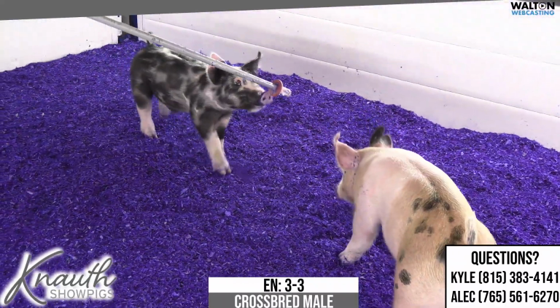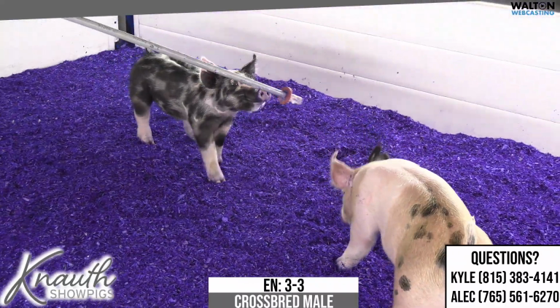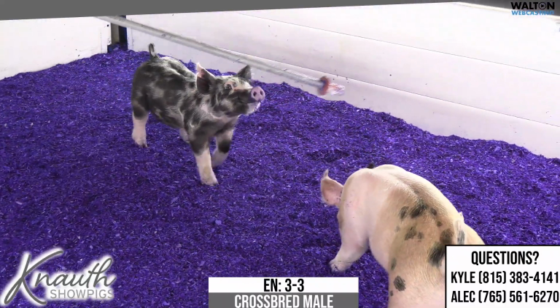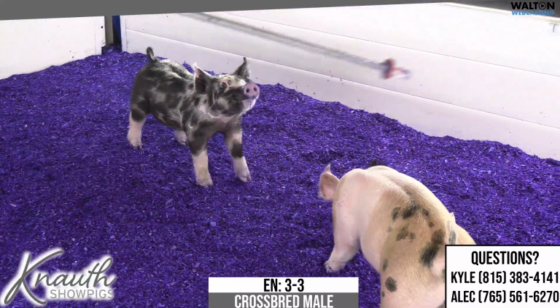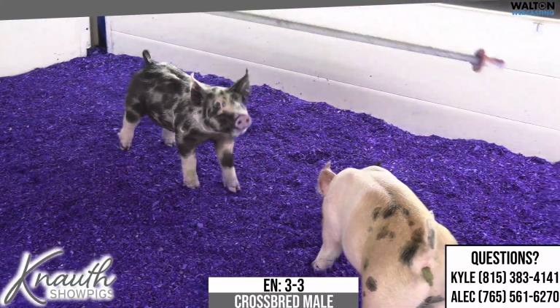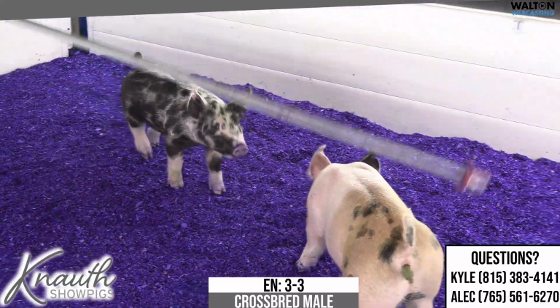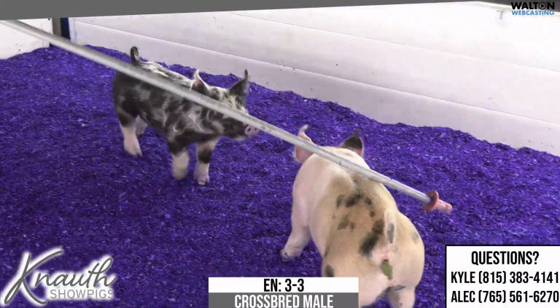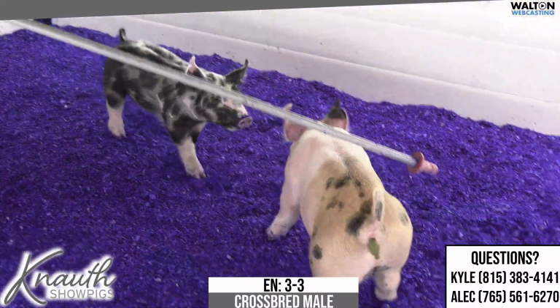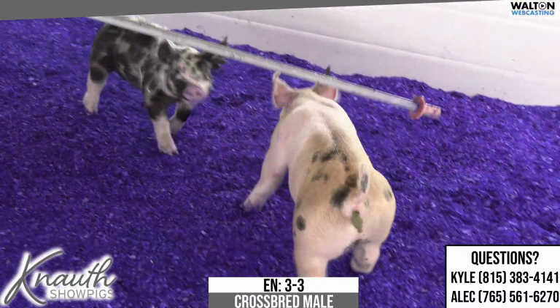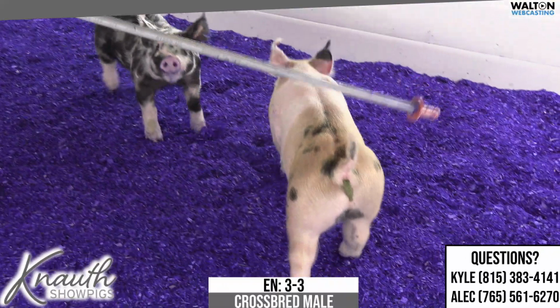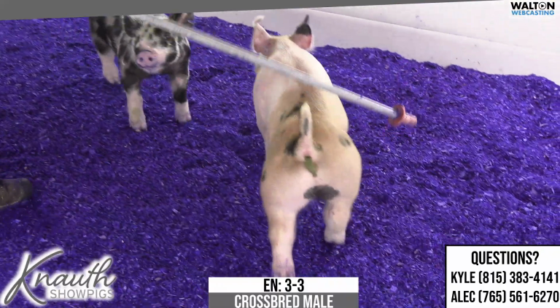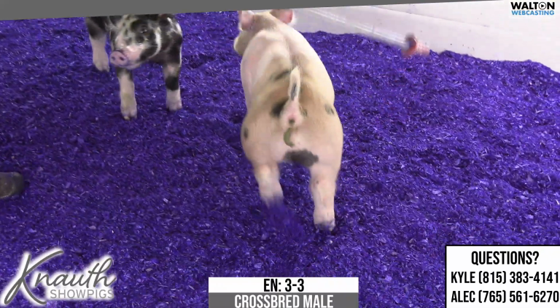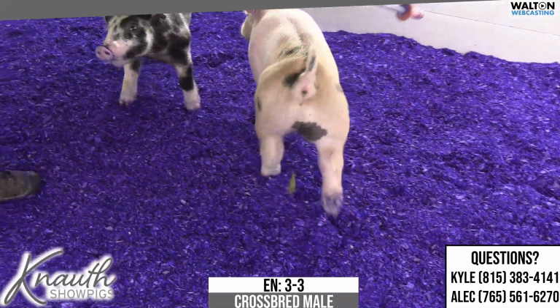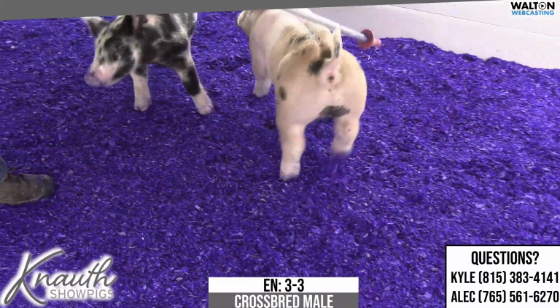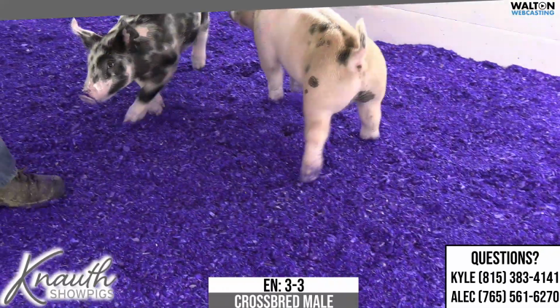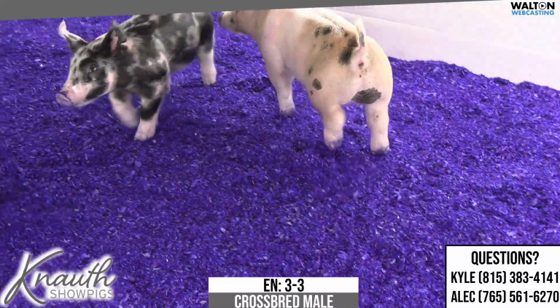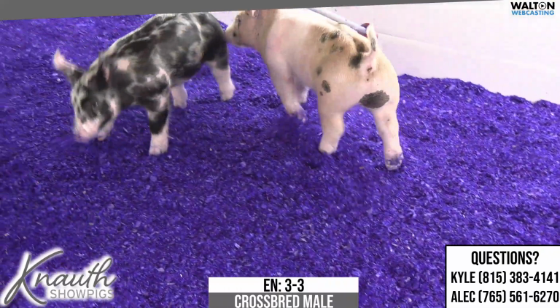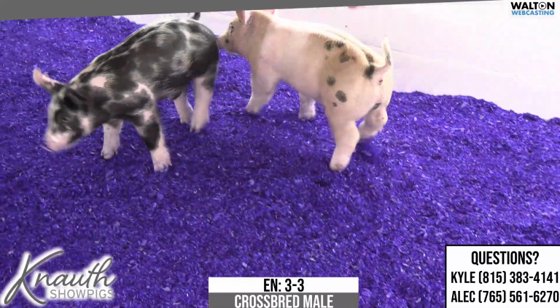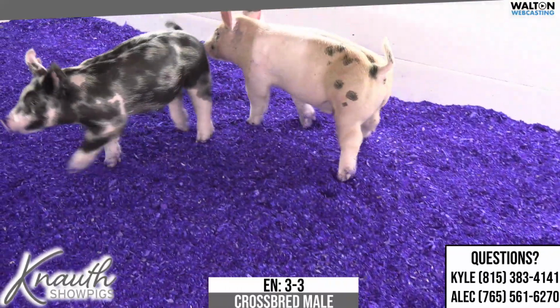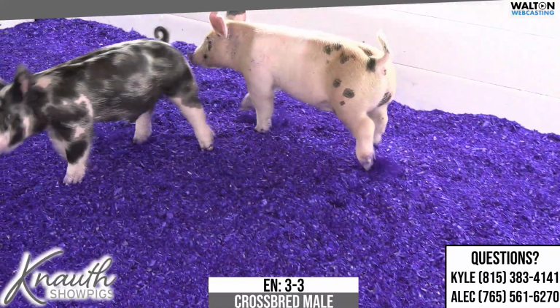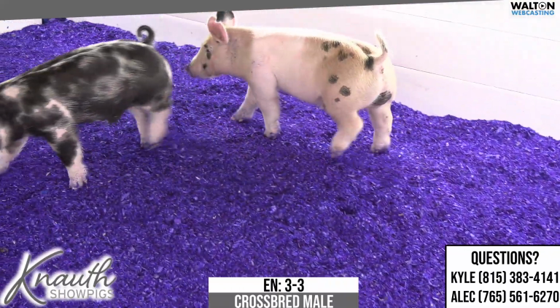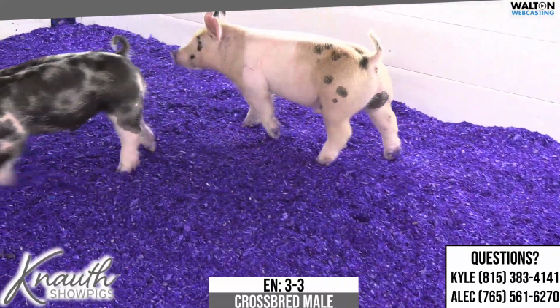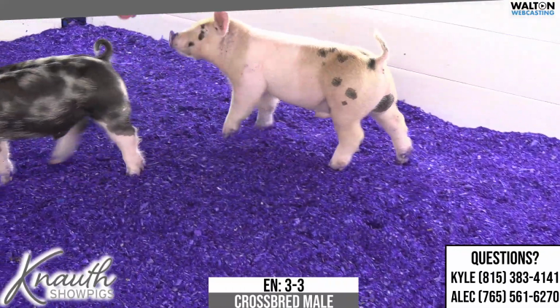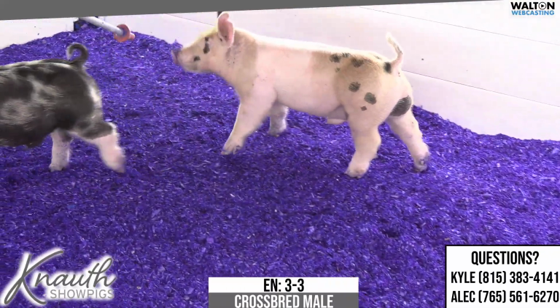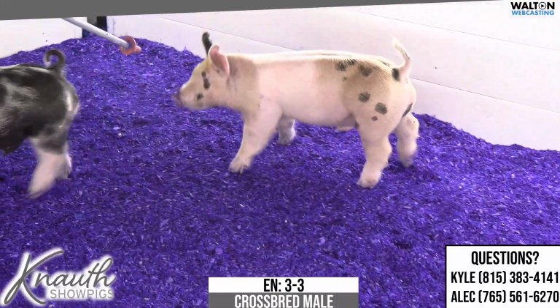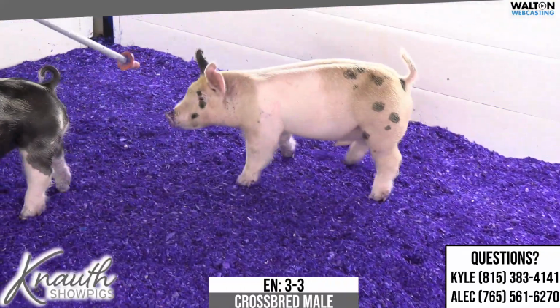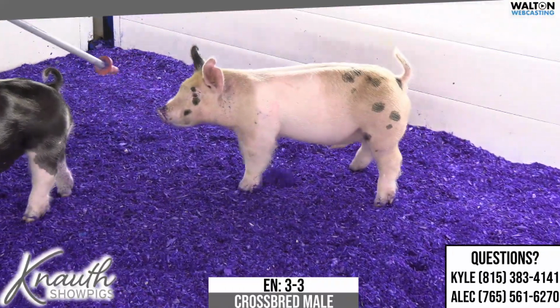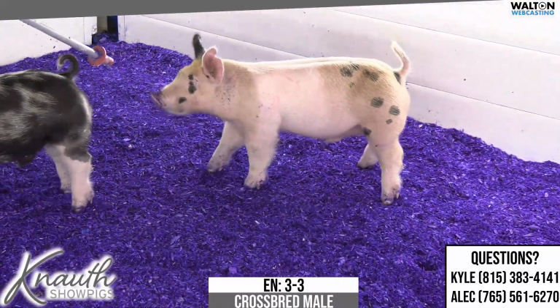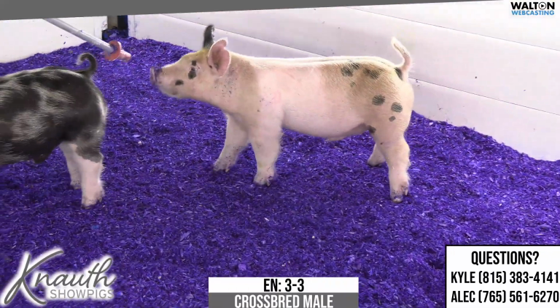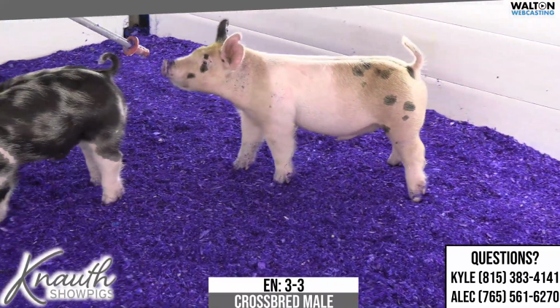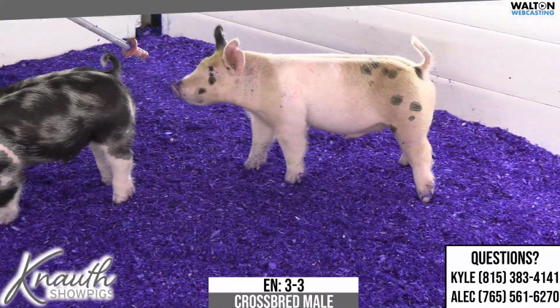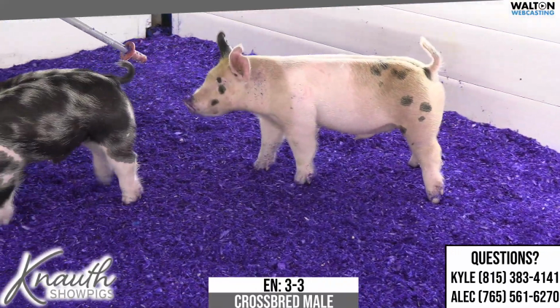Very neat pig. He's a little bigger on pounds than some of them in the sale, so he's got some potential that way too.